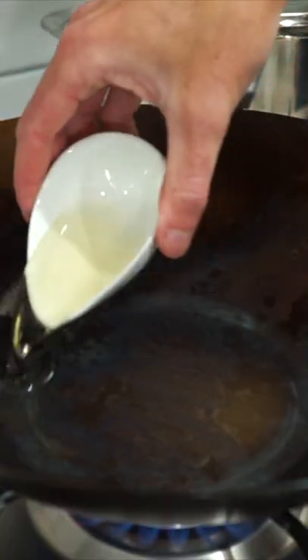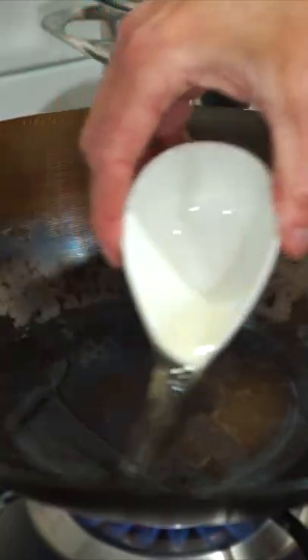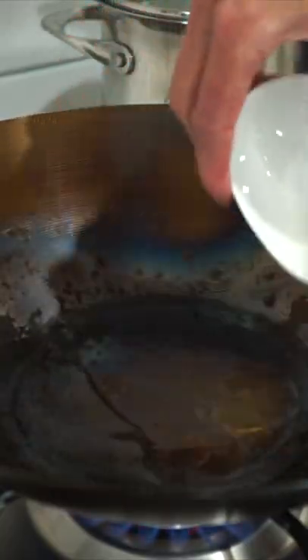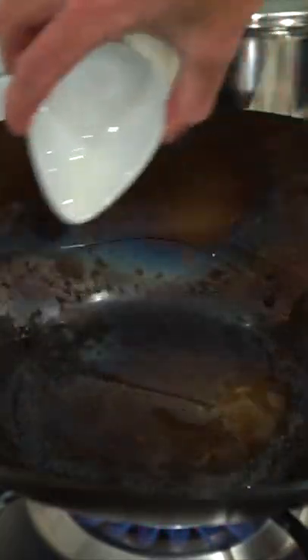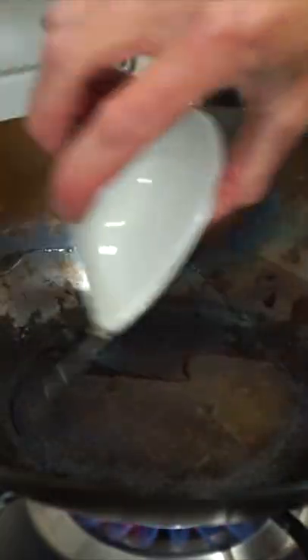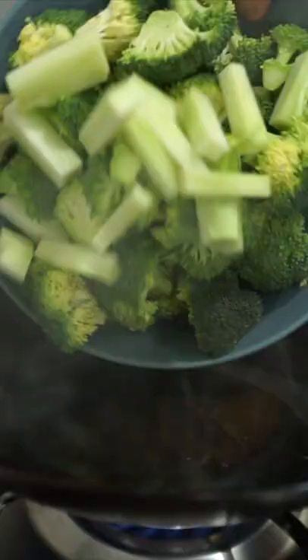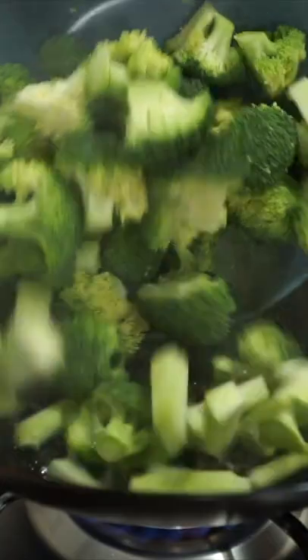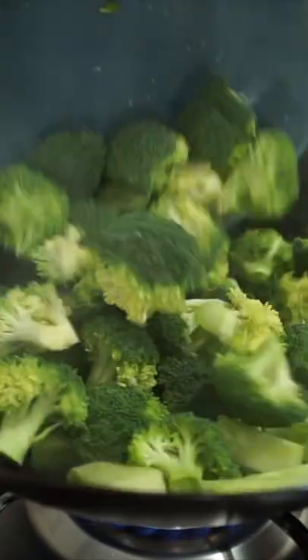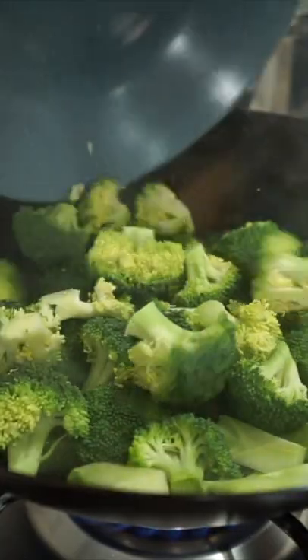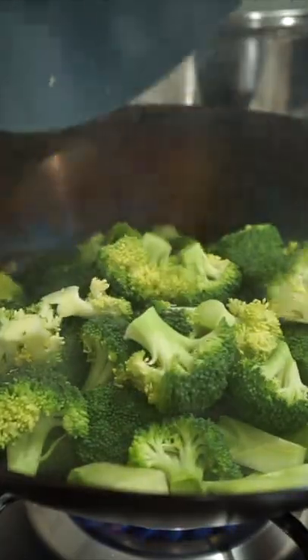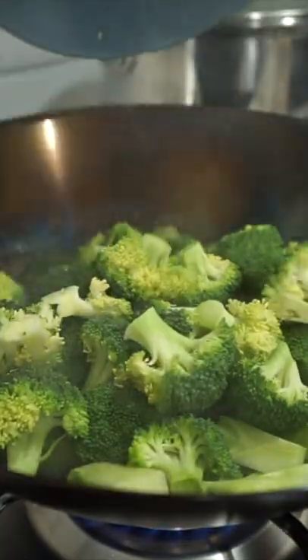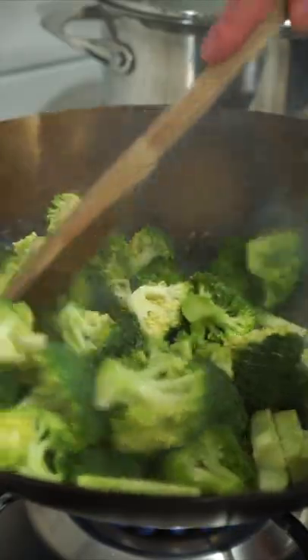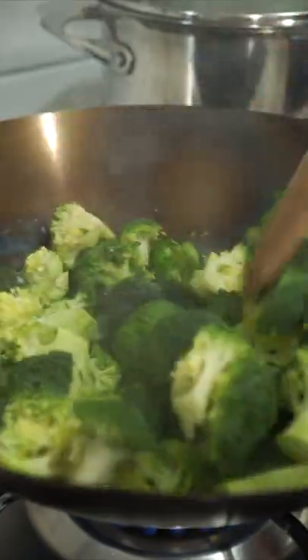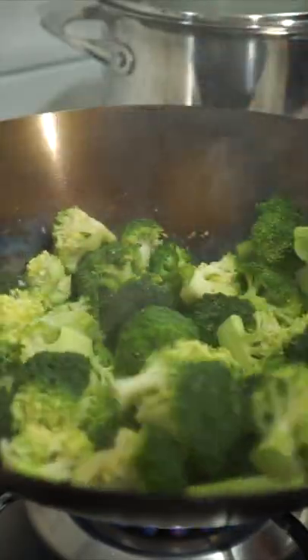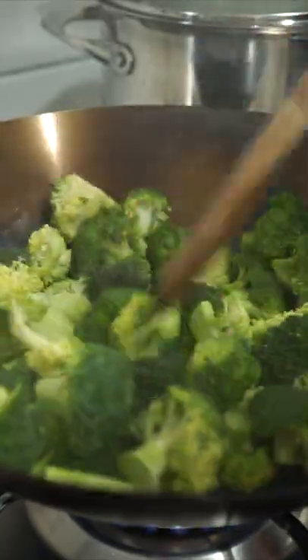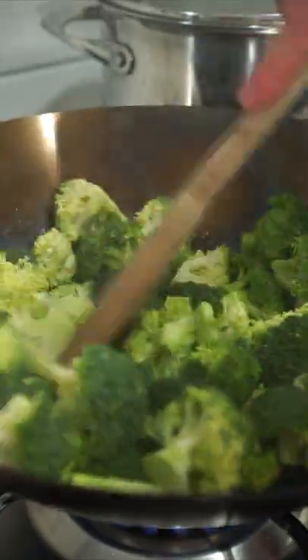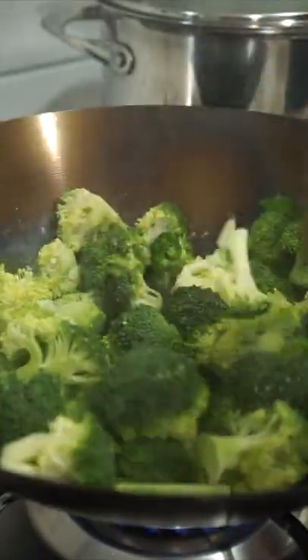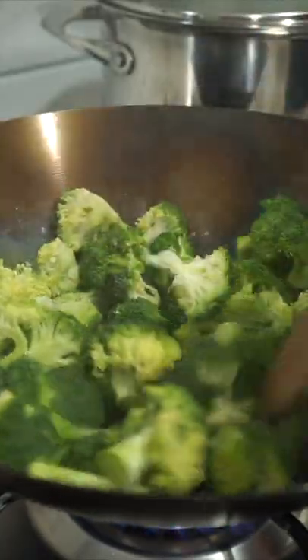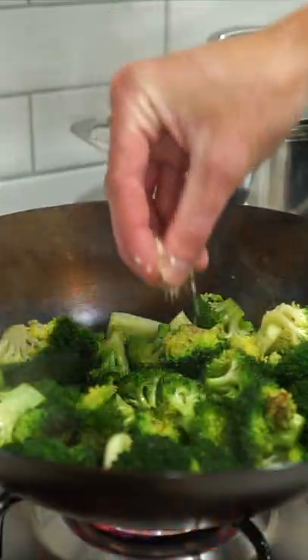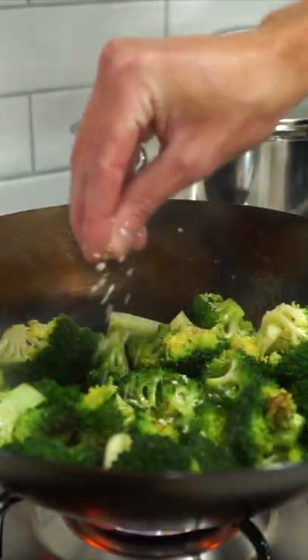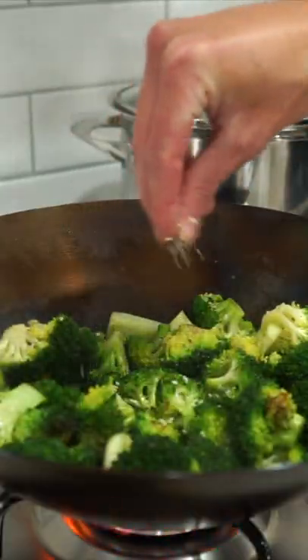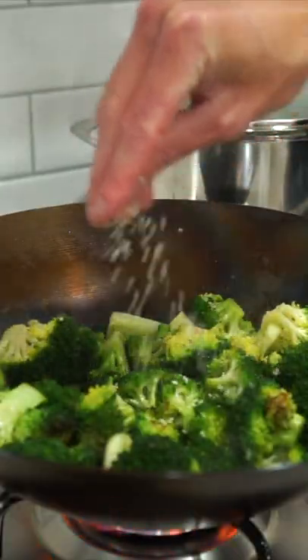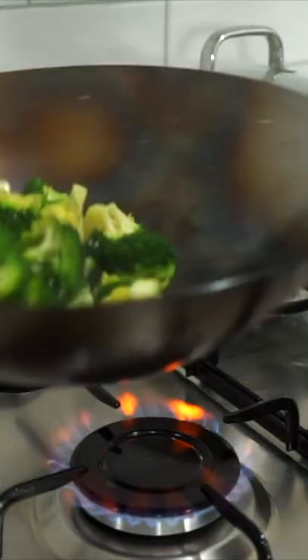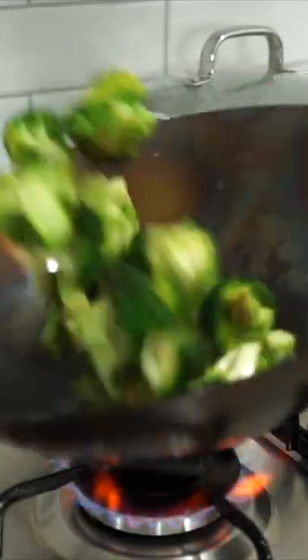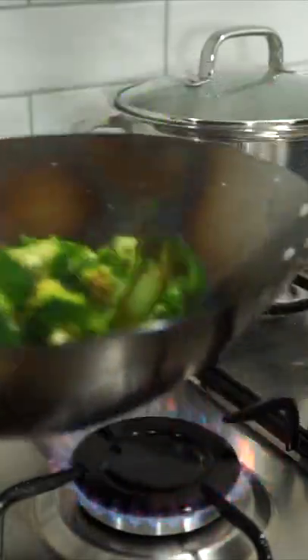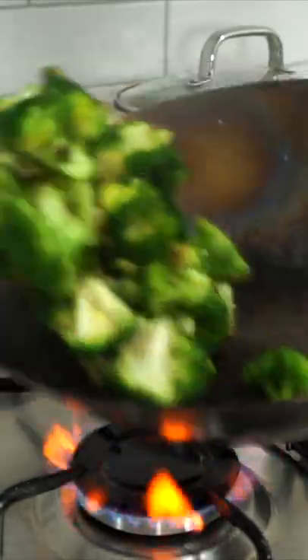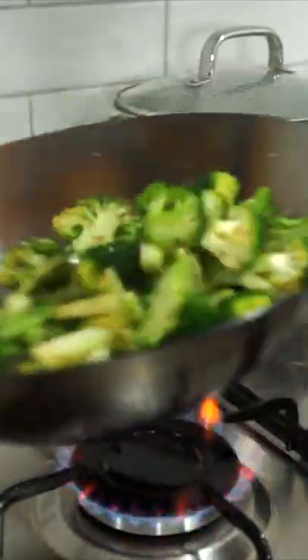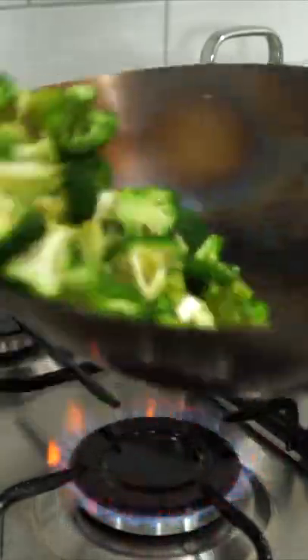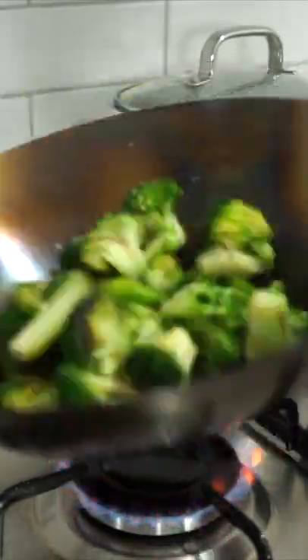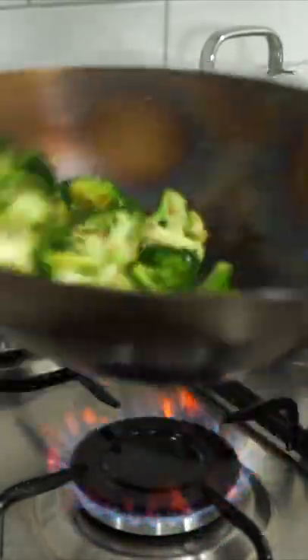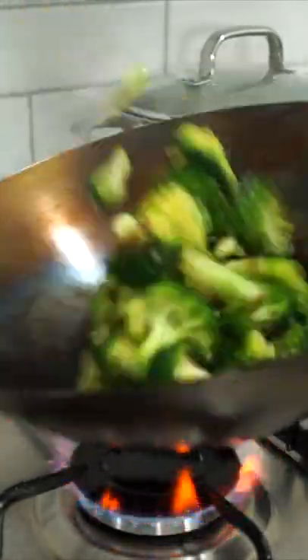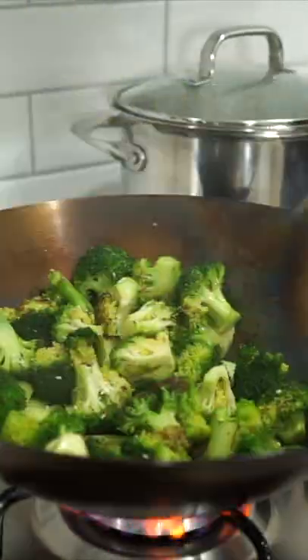Heat 1 tablespoon of peanut oil over high heat, add in the broccoli and salt to taste, and stir fry for 4 or 5 minutes, then remove from the heat.